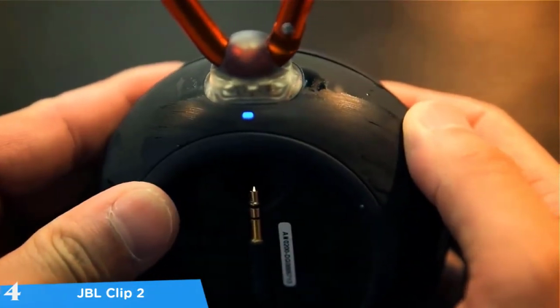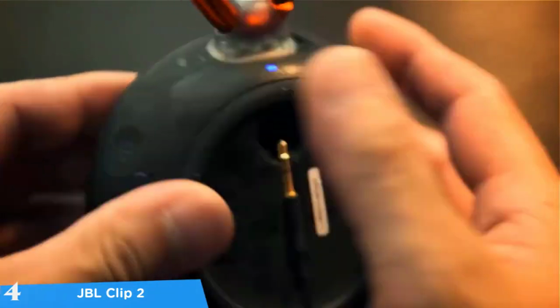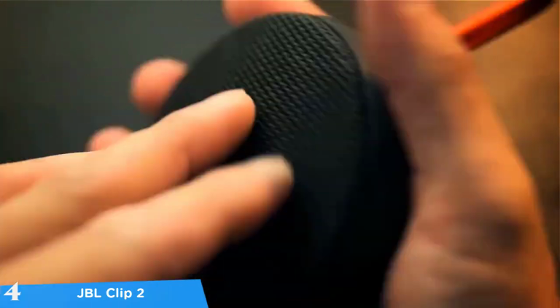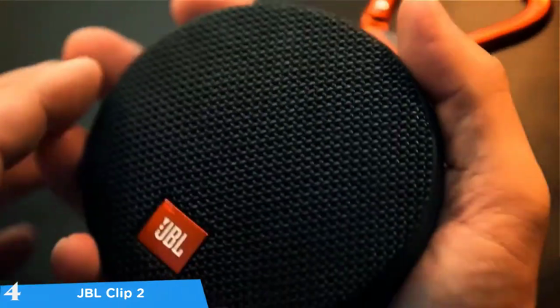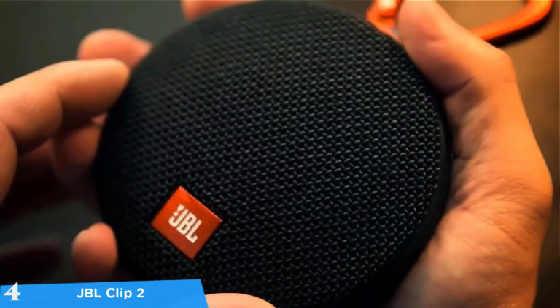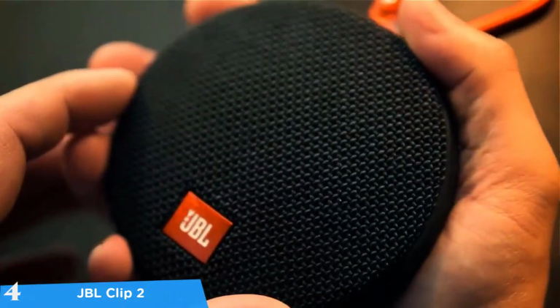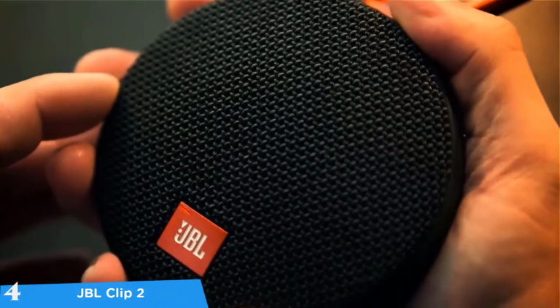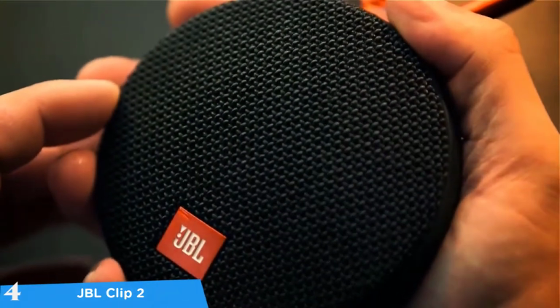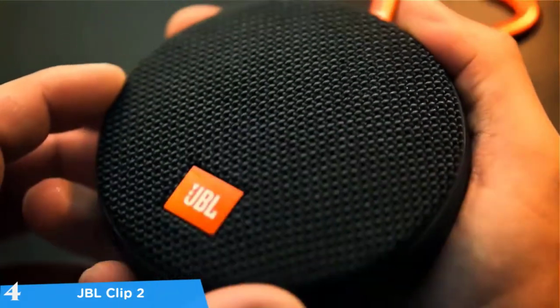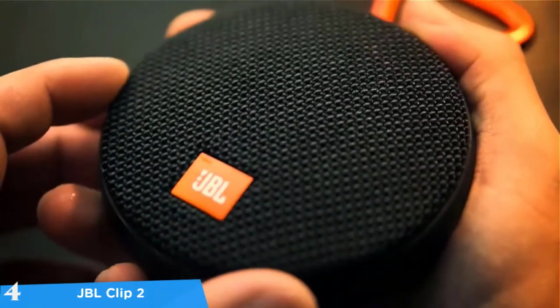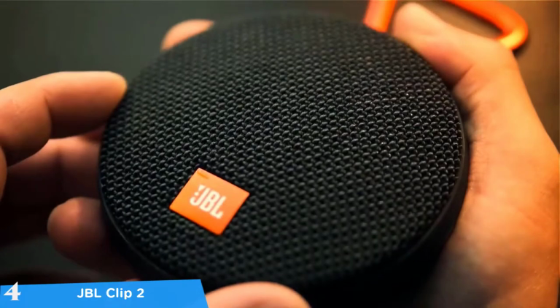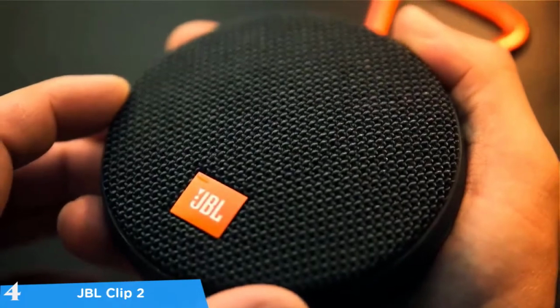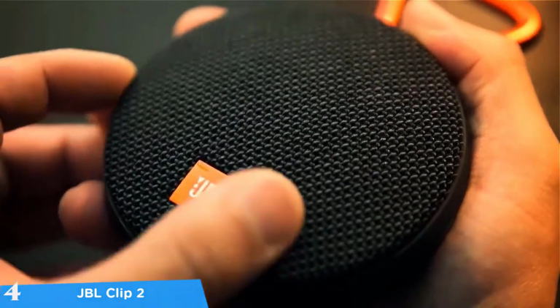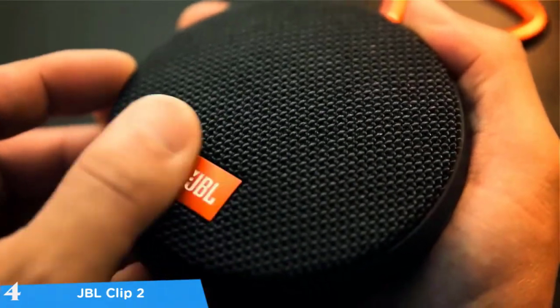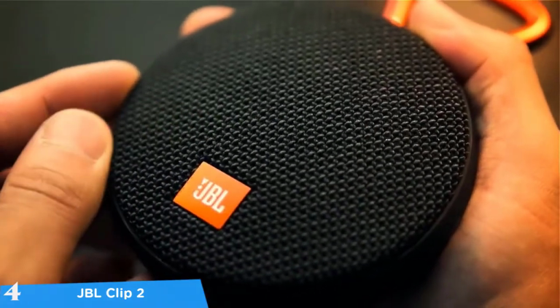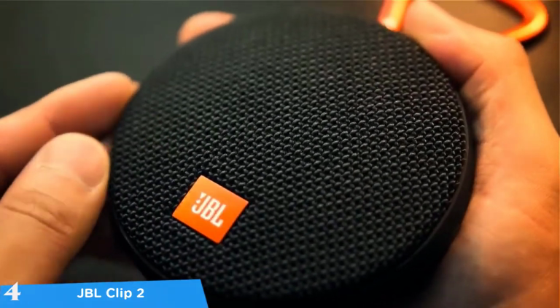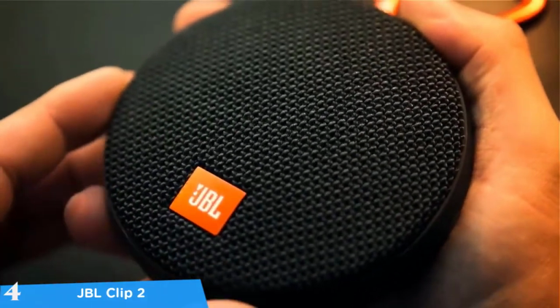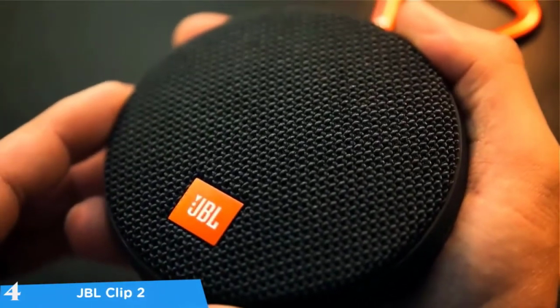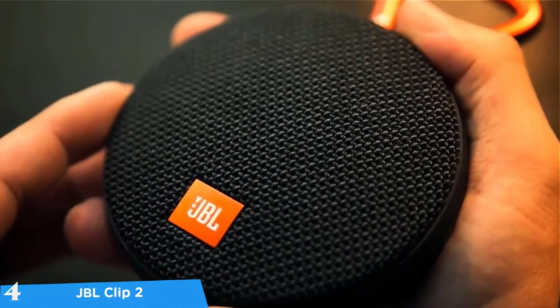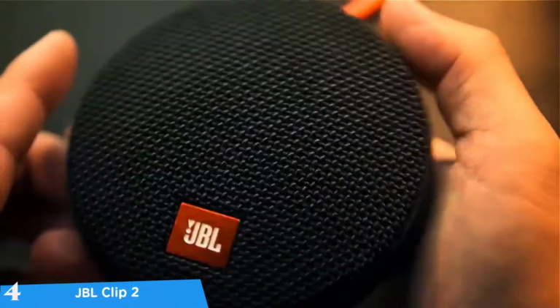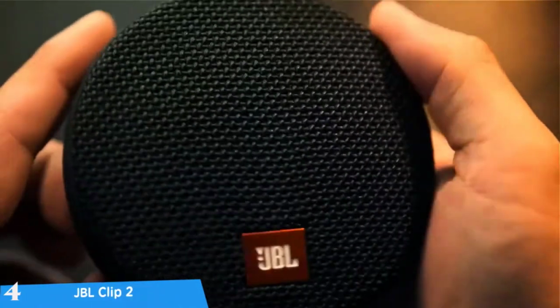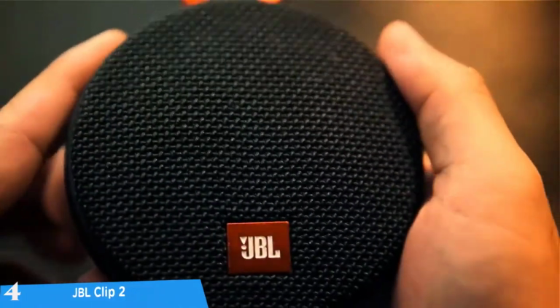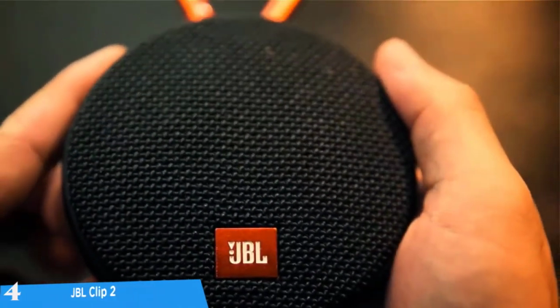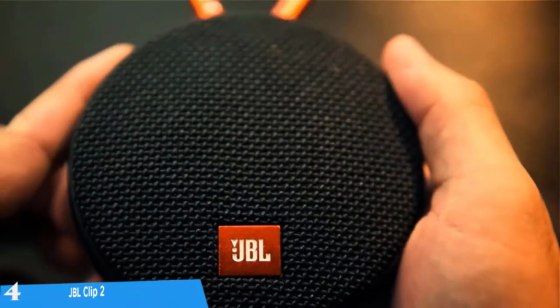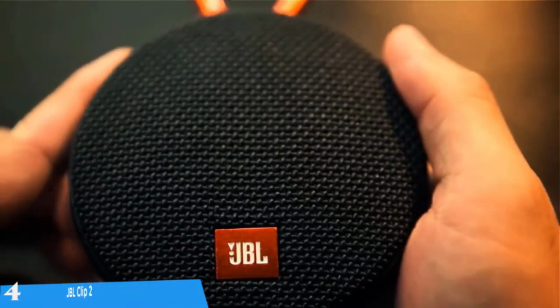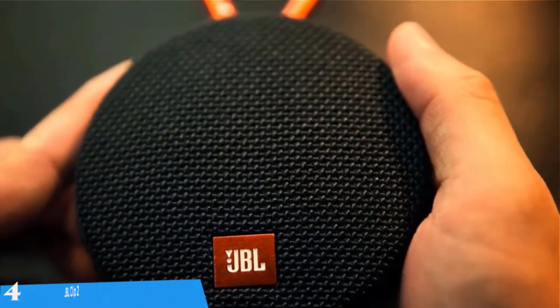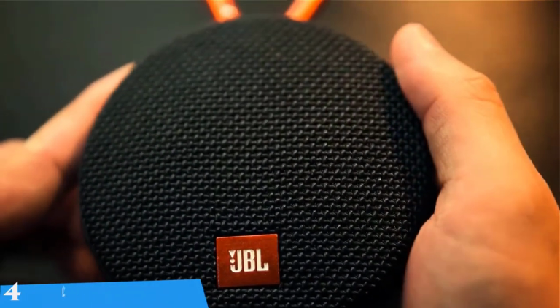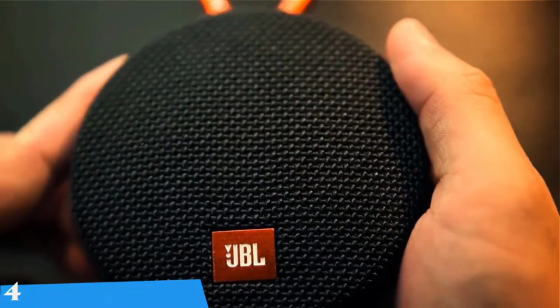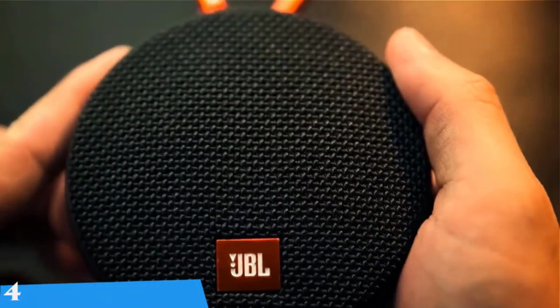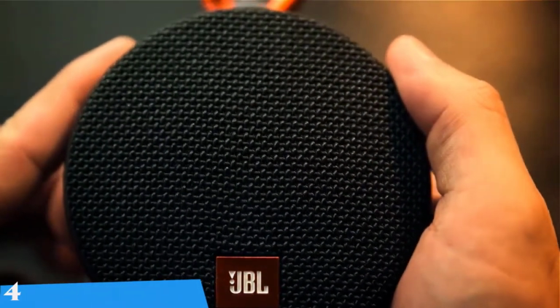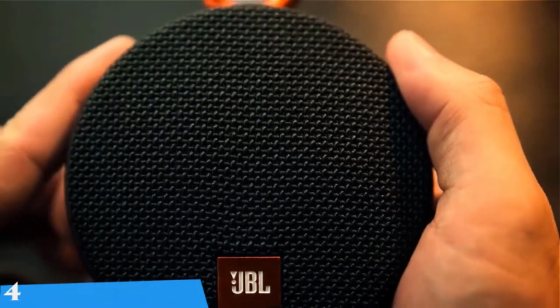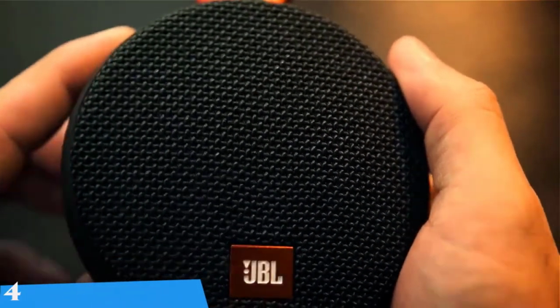The battery life was also about 8 hours, and overall this tiny speaker is one of the best in the market.